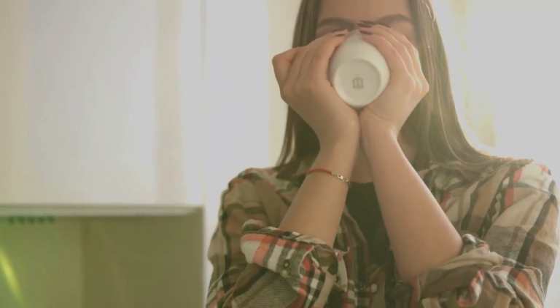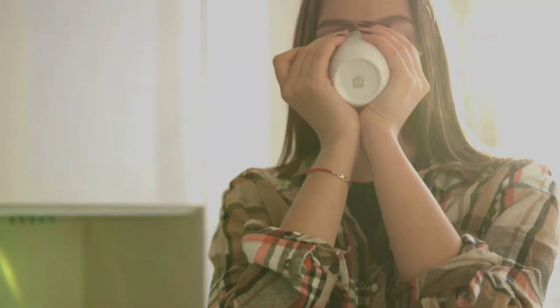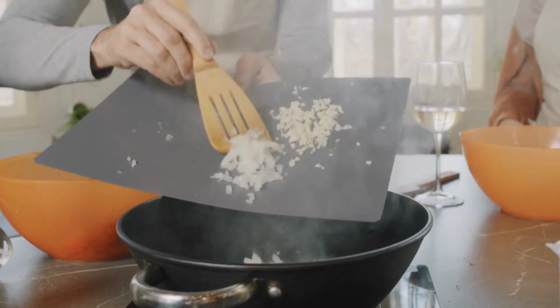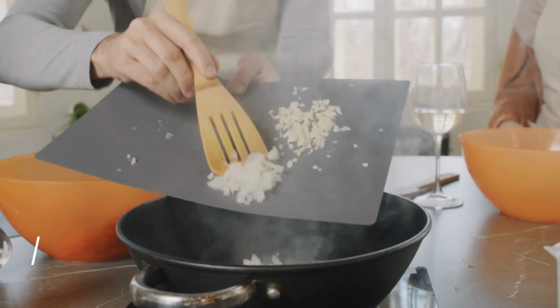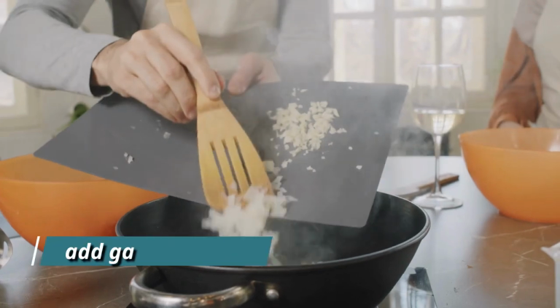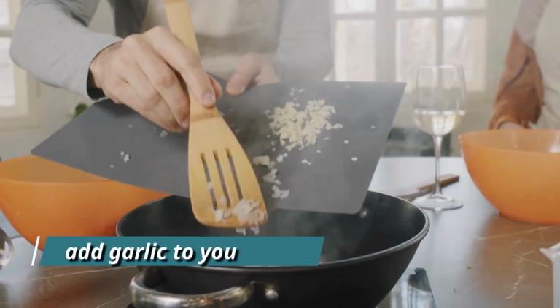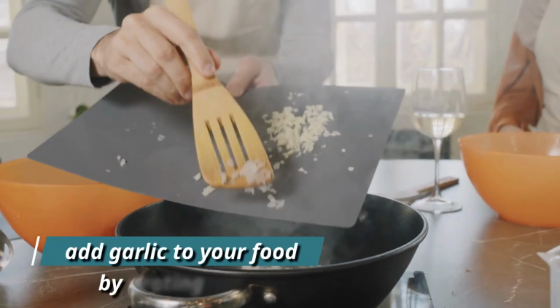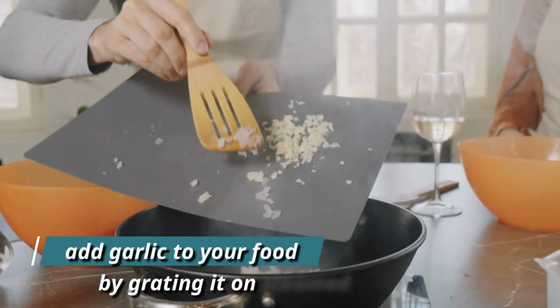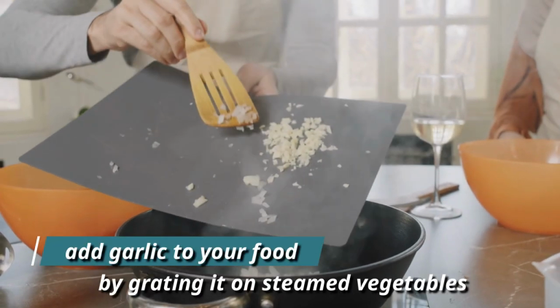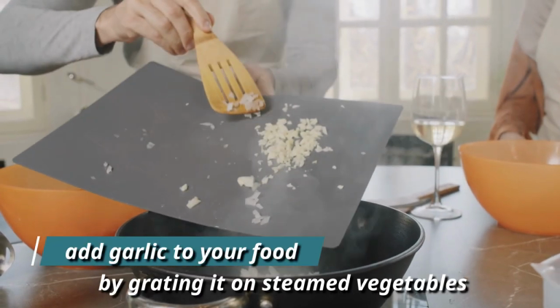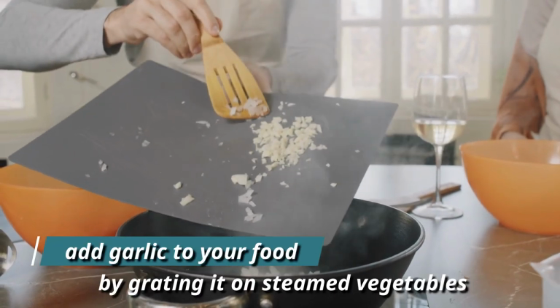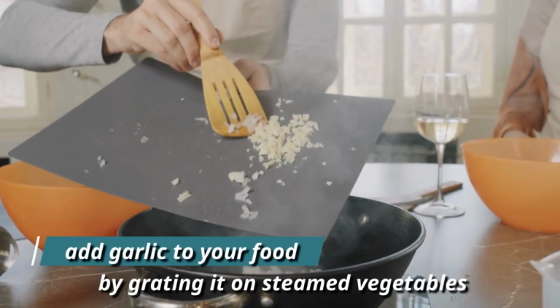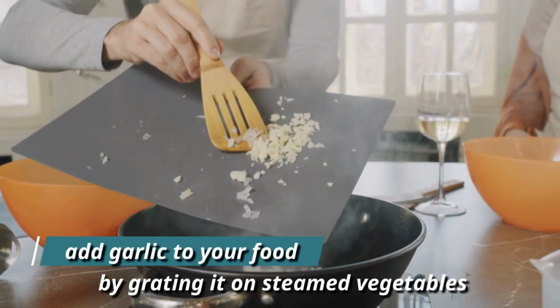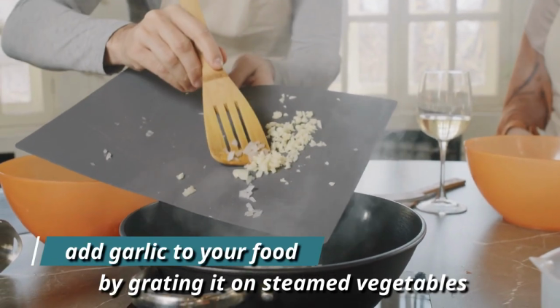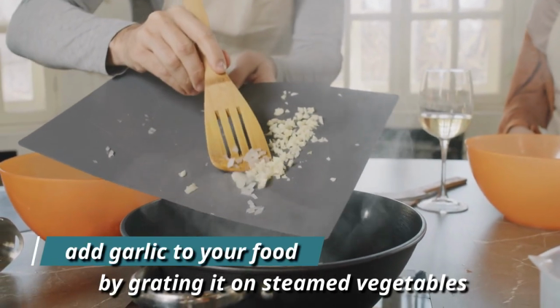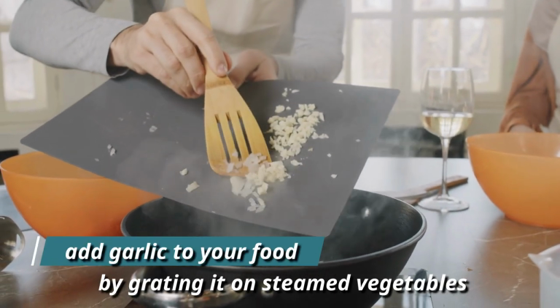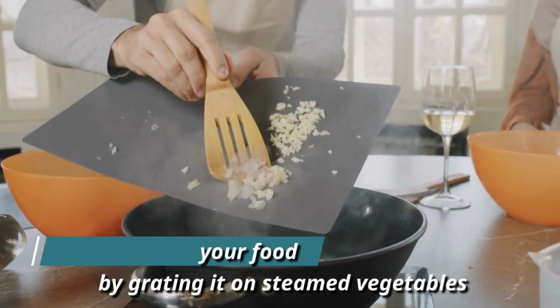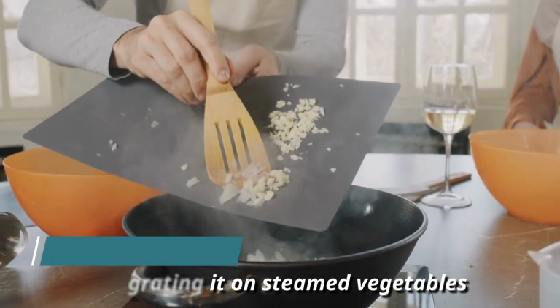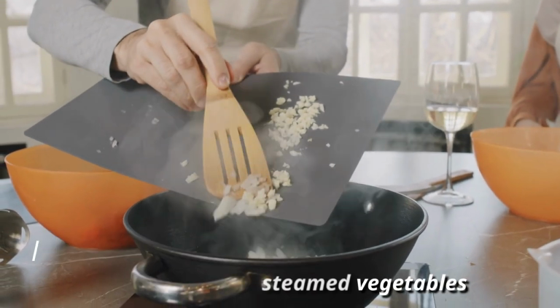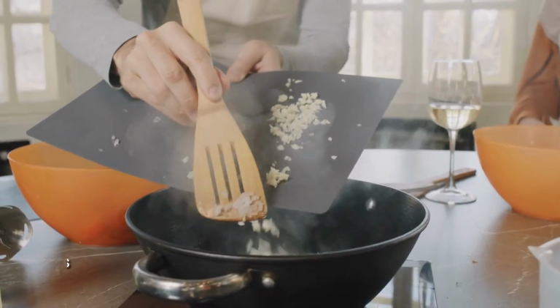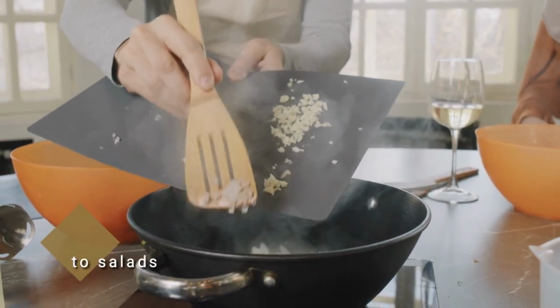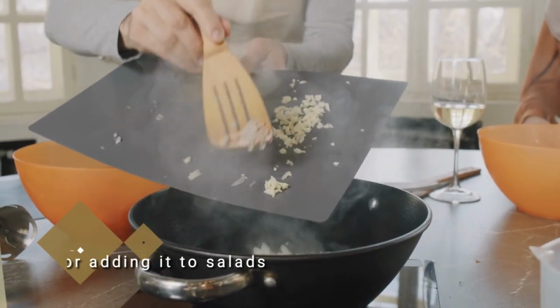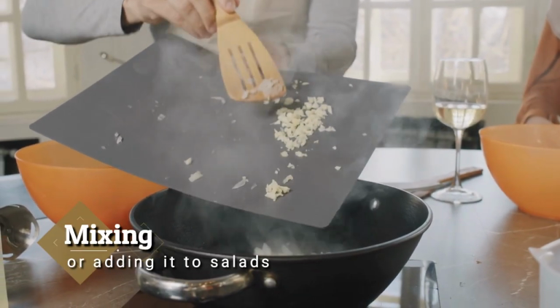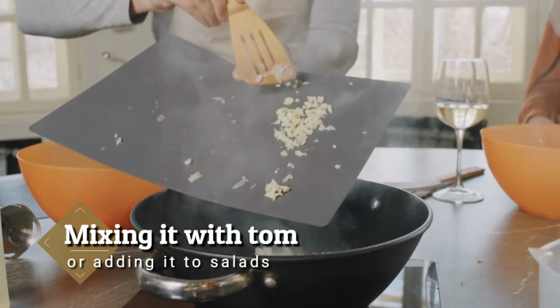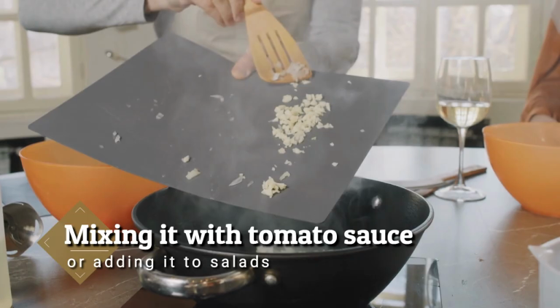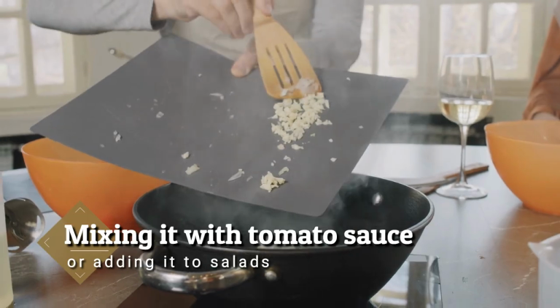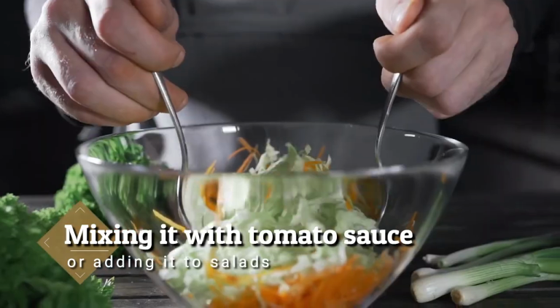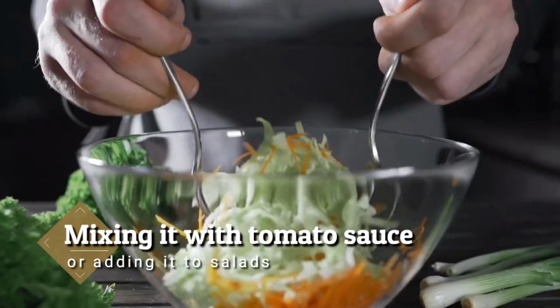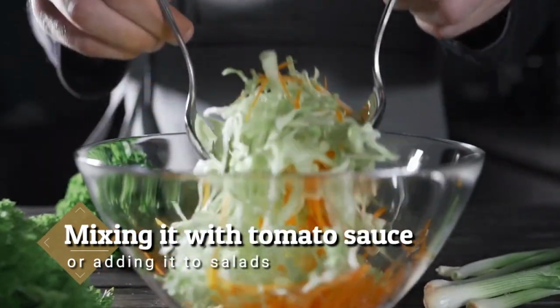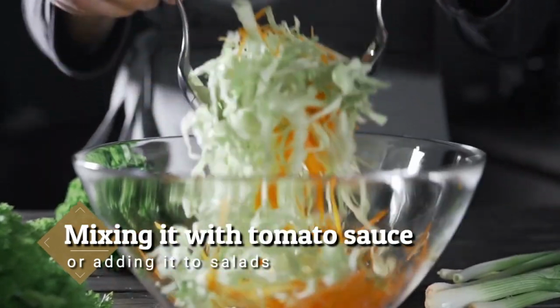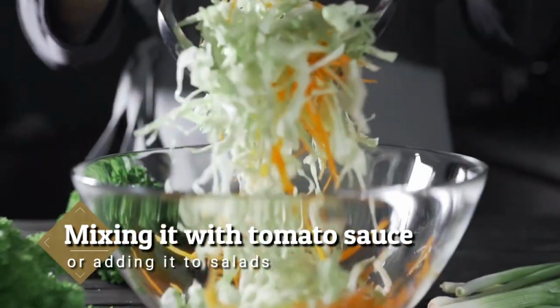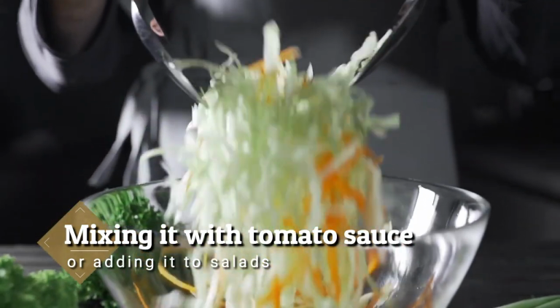You can add garlic to your food by grating it on steamed vegetables, mixing it with tomato sauce, or adding it to salads.